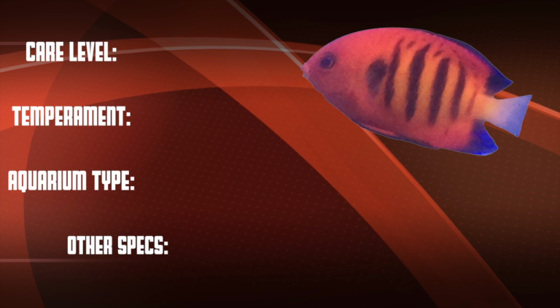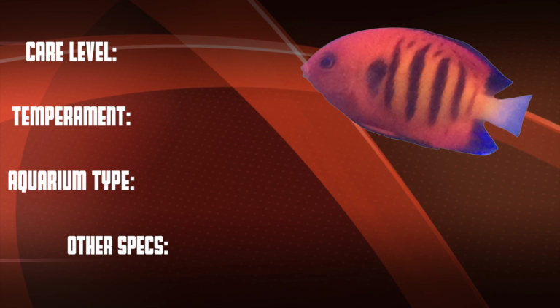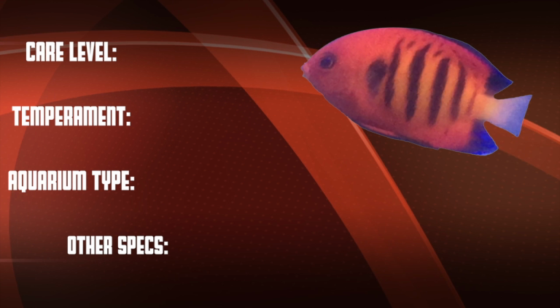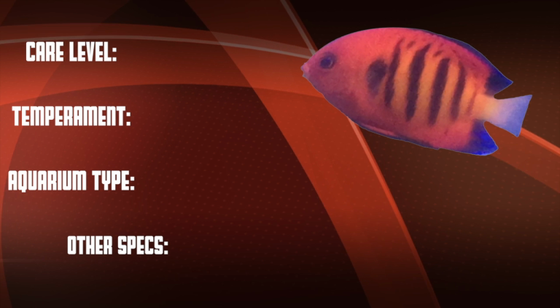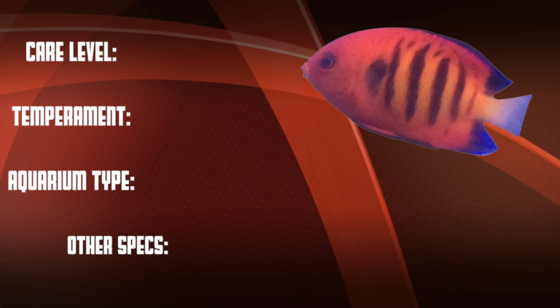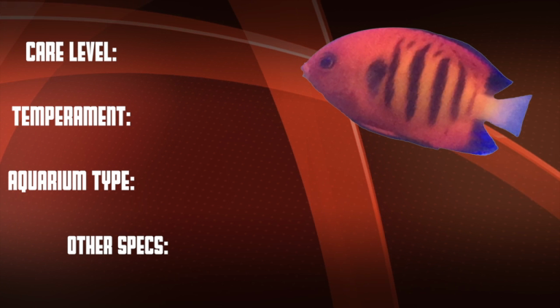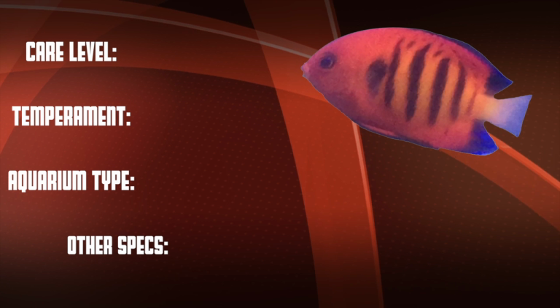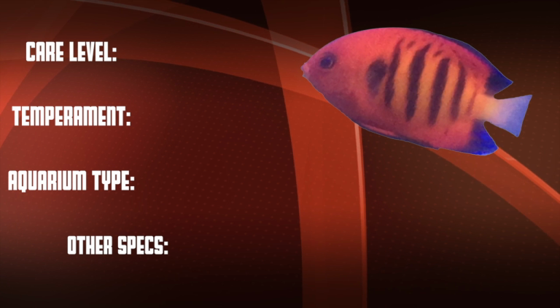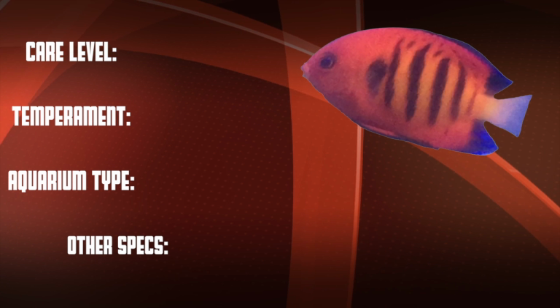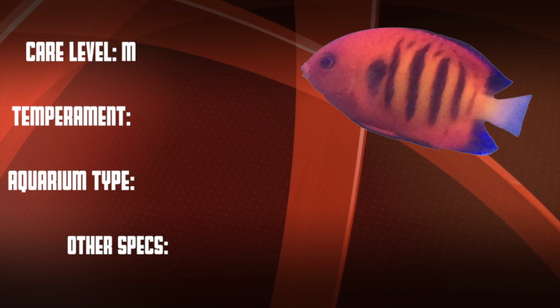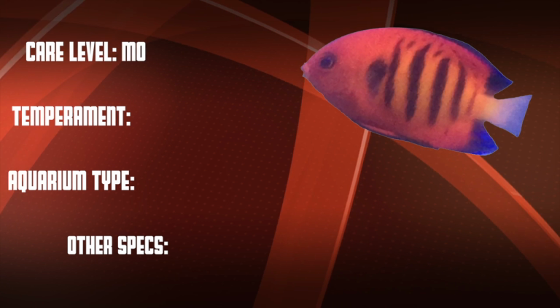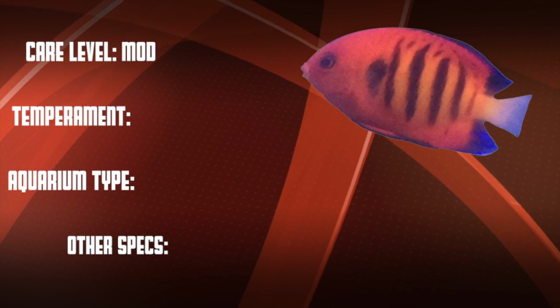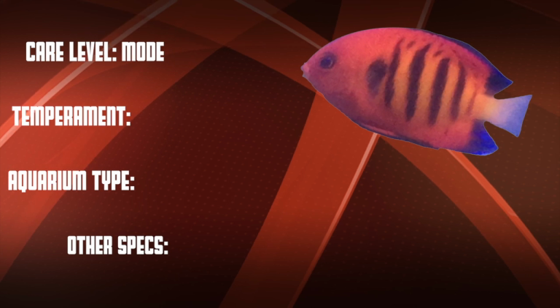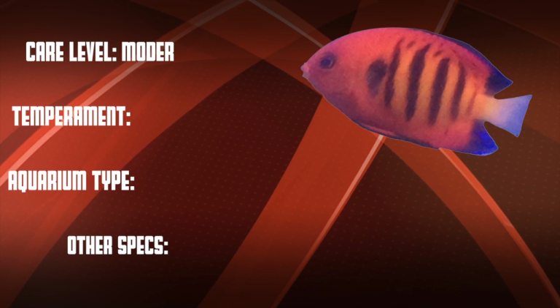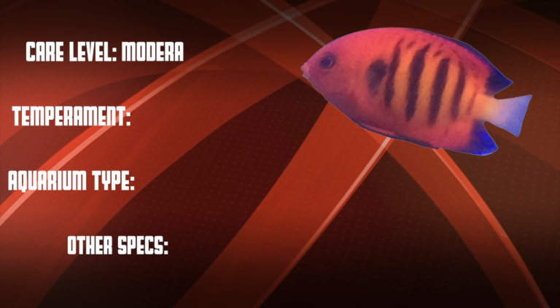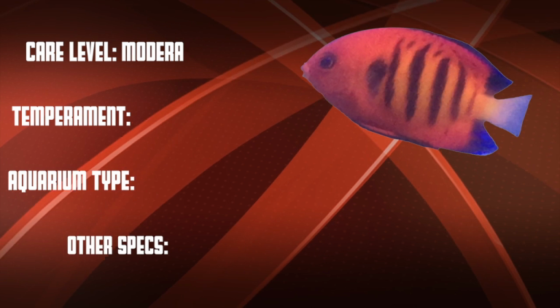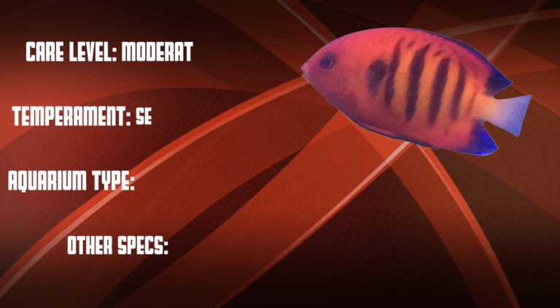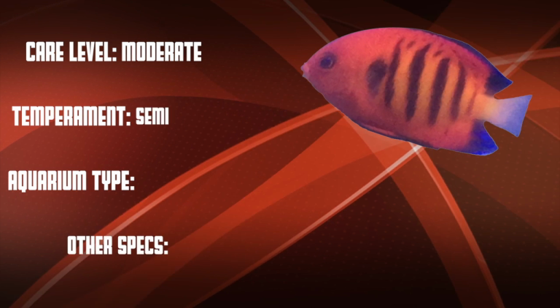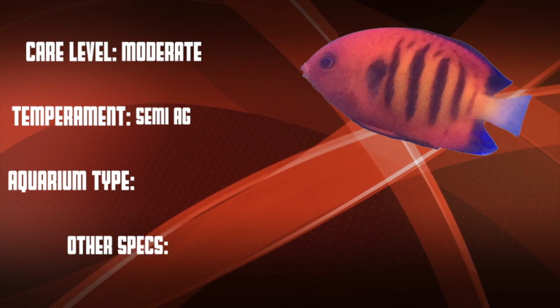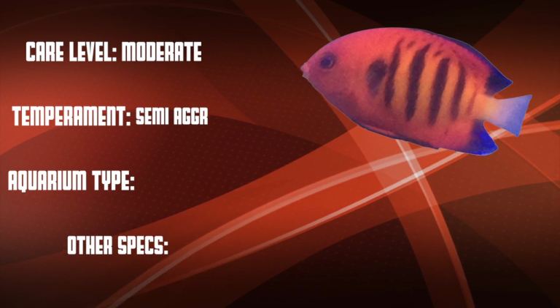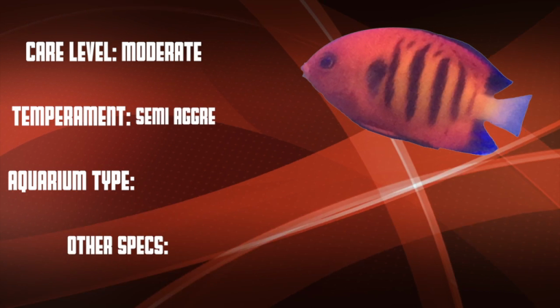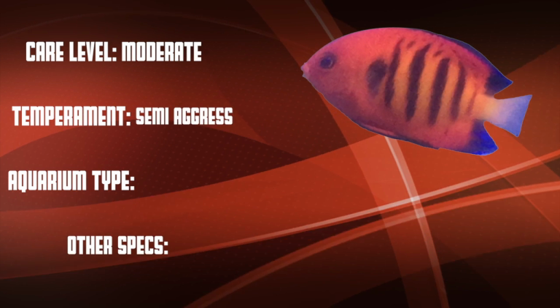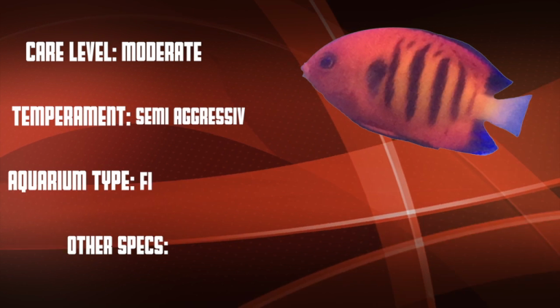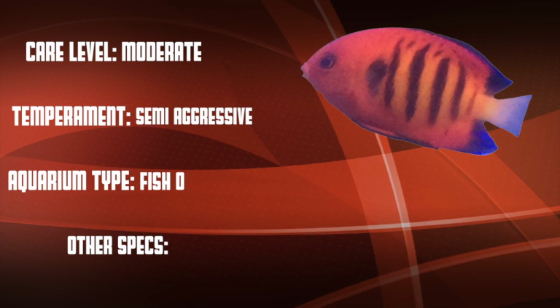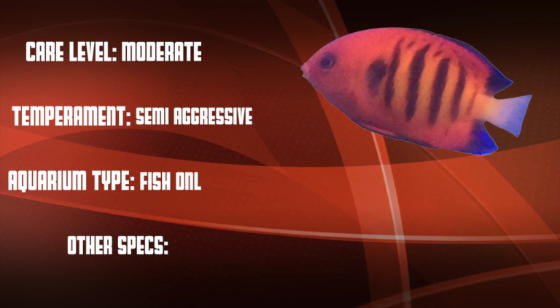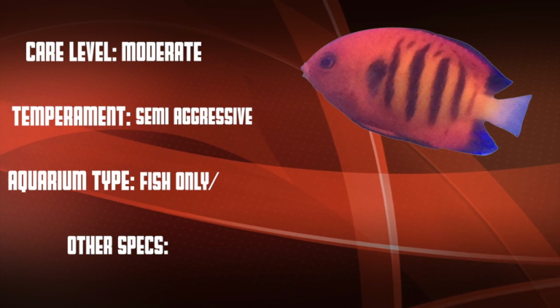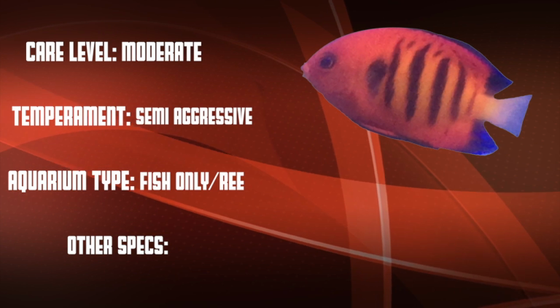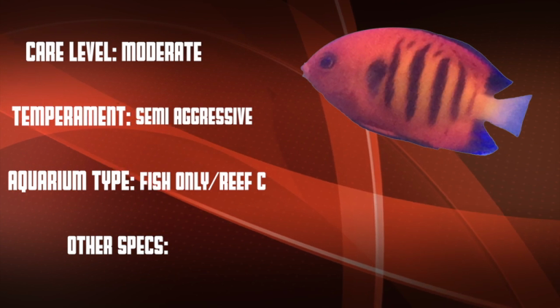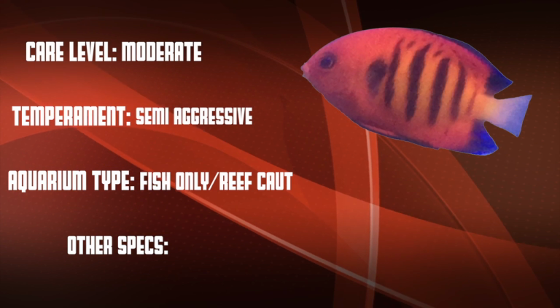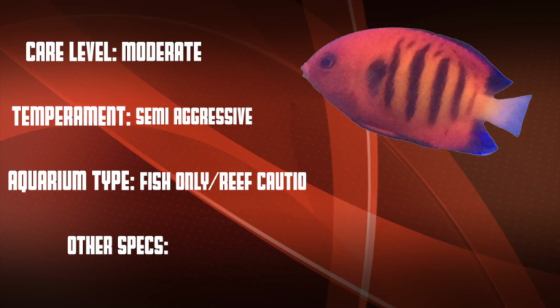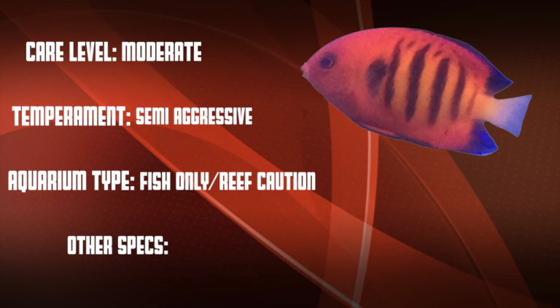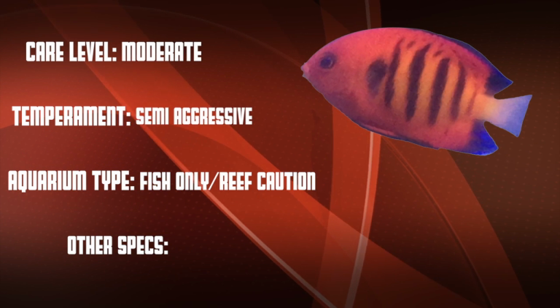So let's go over our checklist. This is a moderate care level fish that can be semi-aggressive. They work great in fish-only setups and in reefs with a little bit of caution.